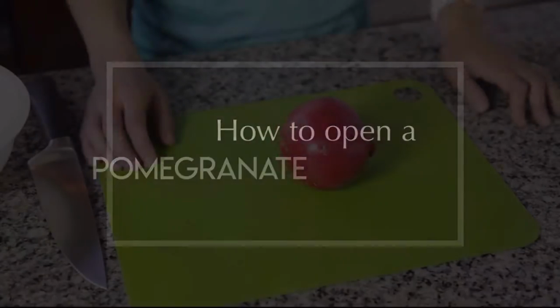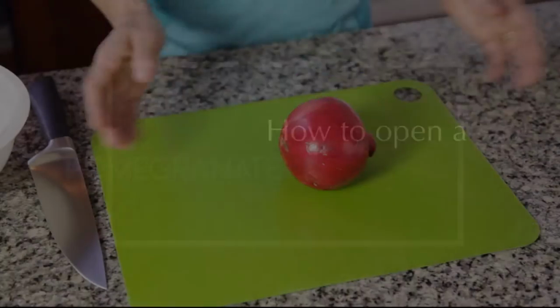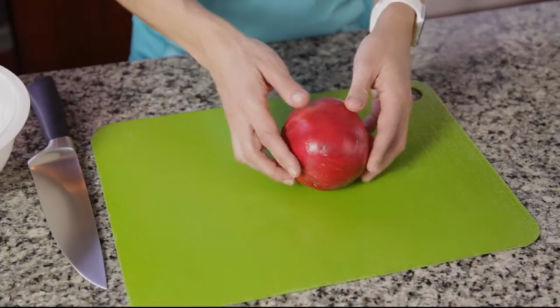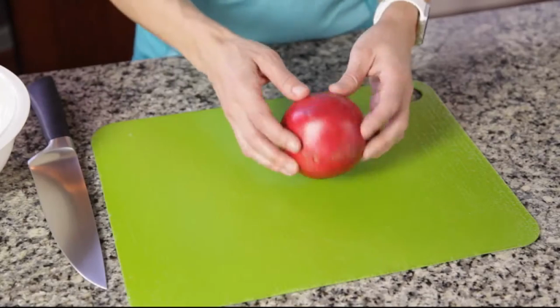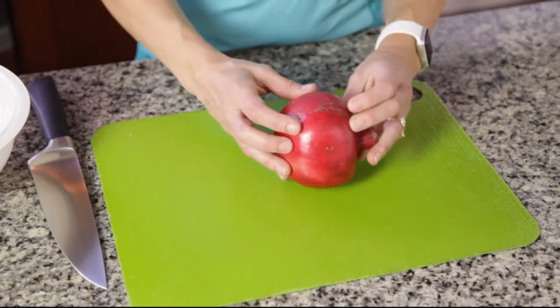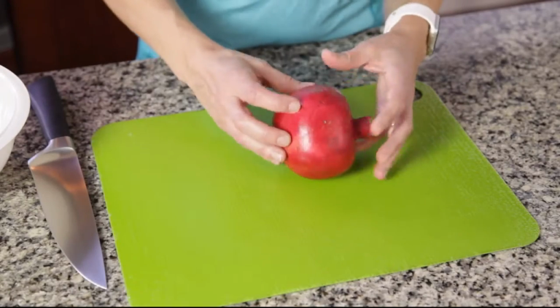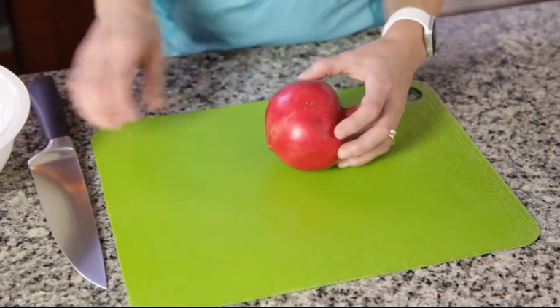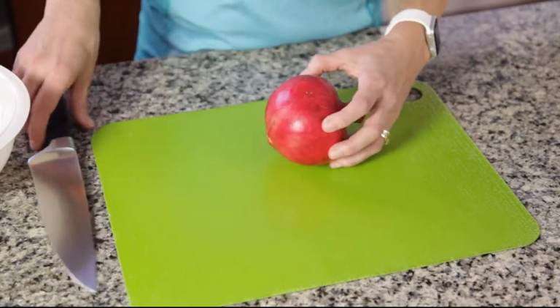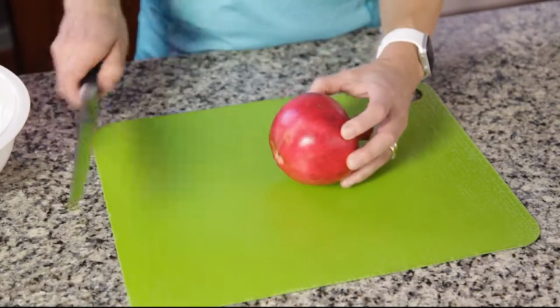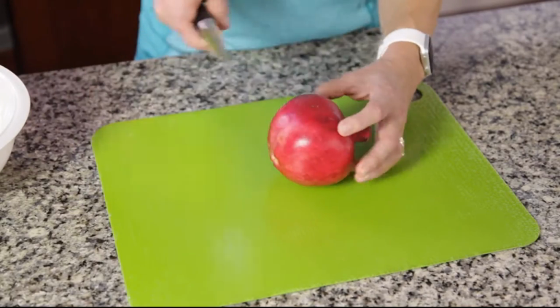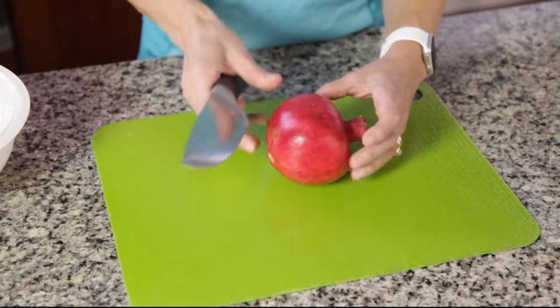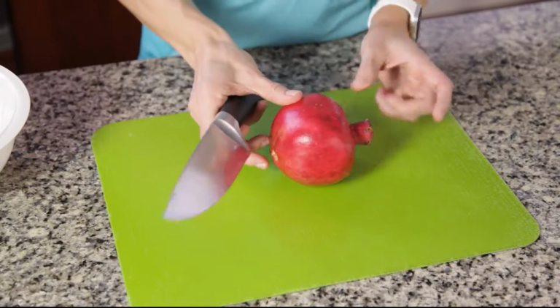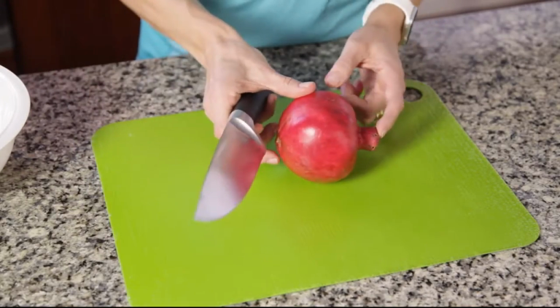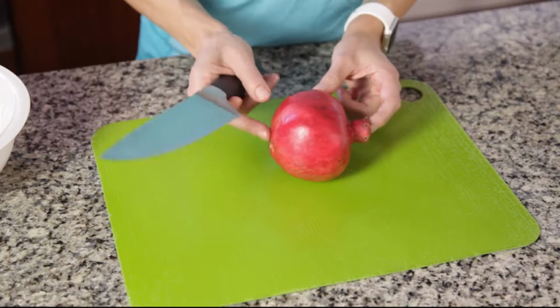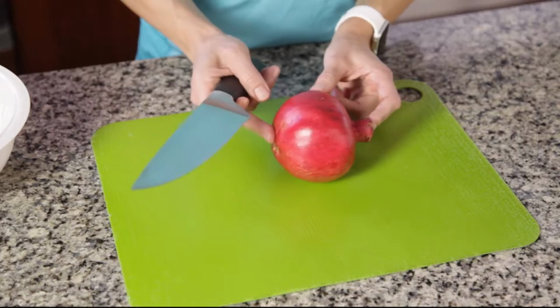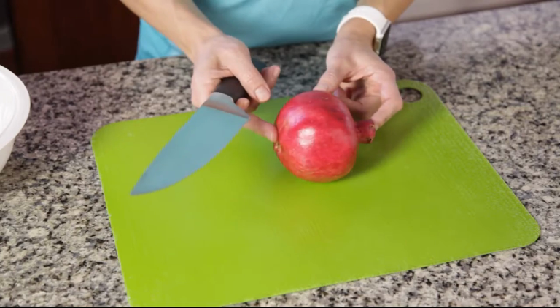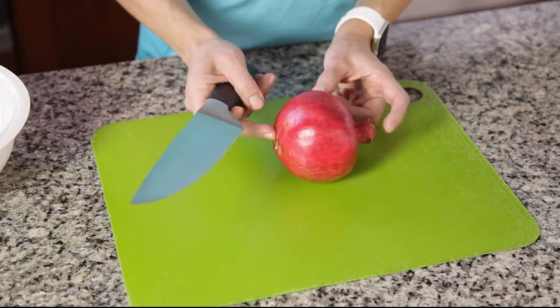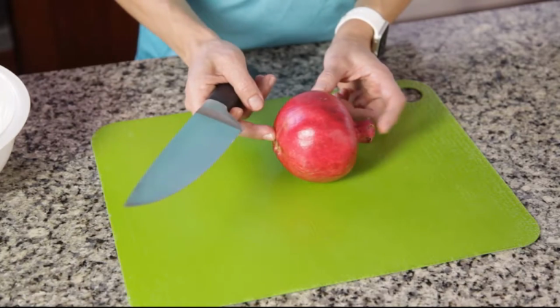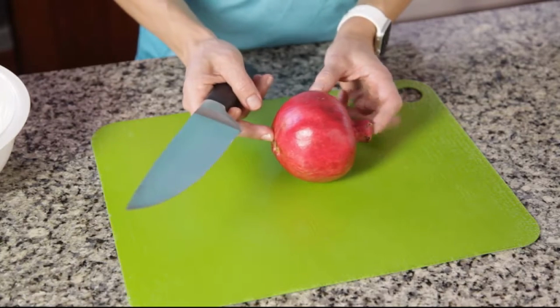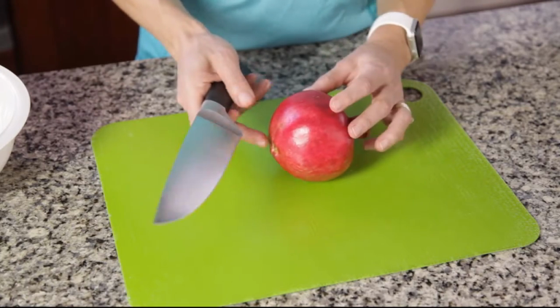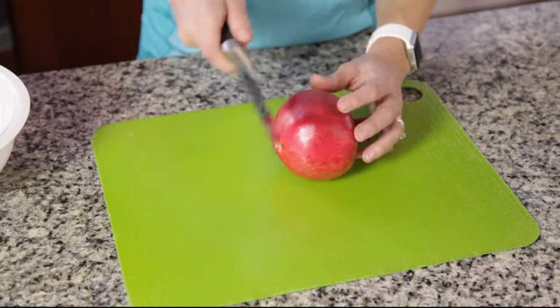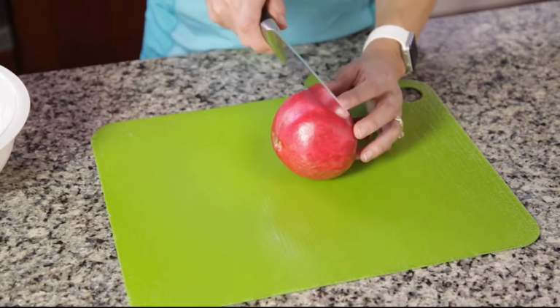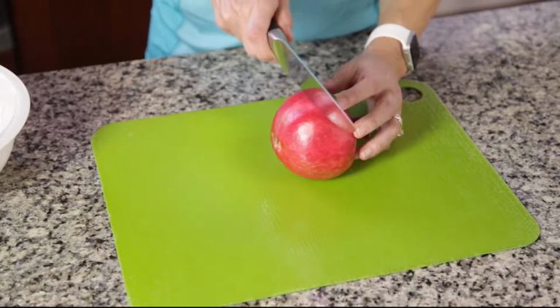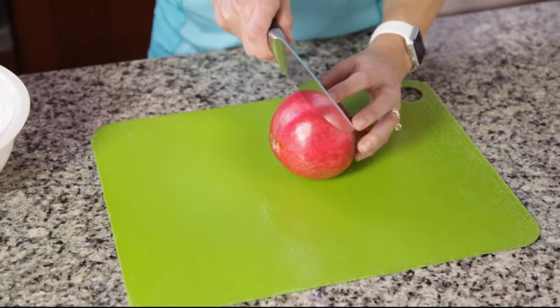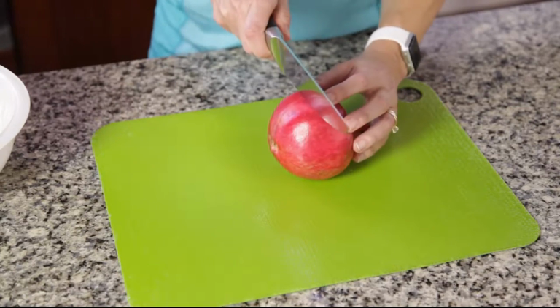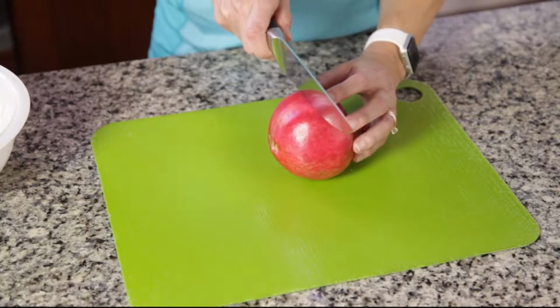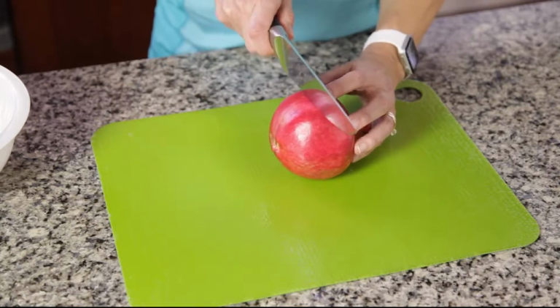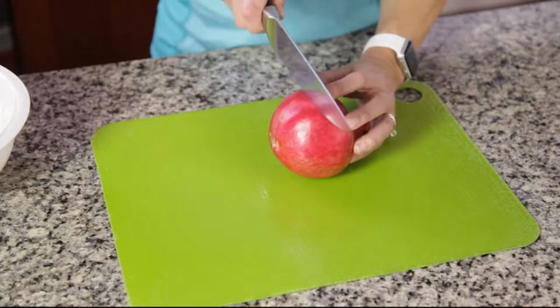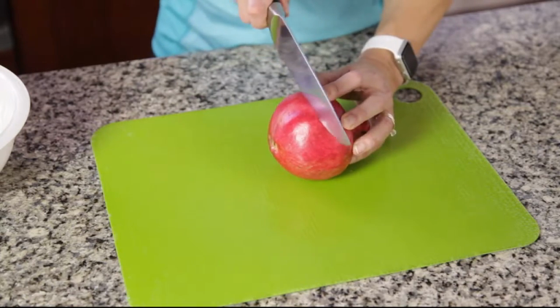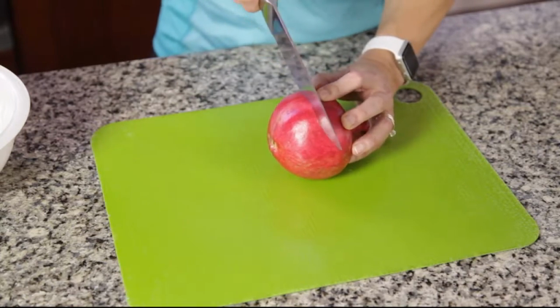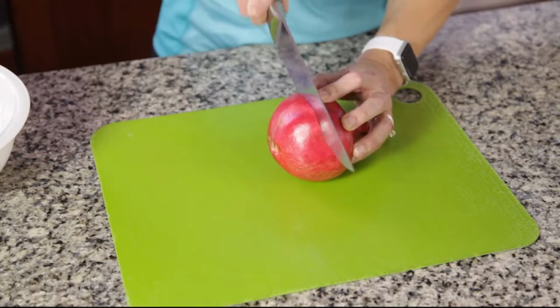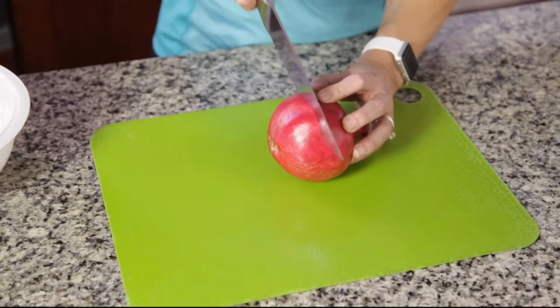You're going to cut the pomegranate. Hold it like this so both ends are on either side, and just cut down the middle.